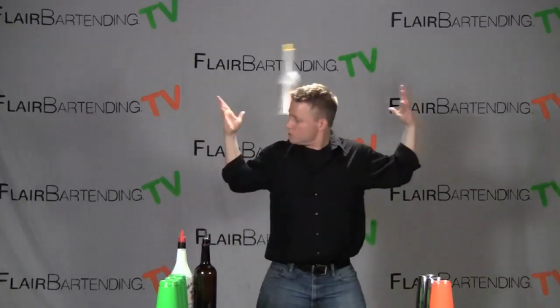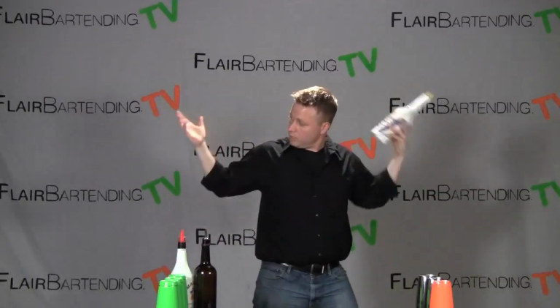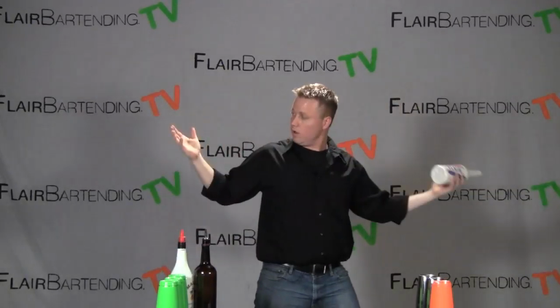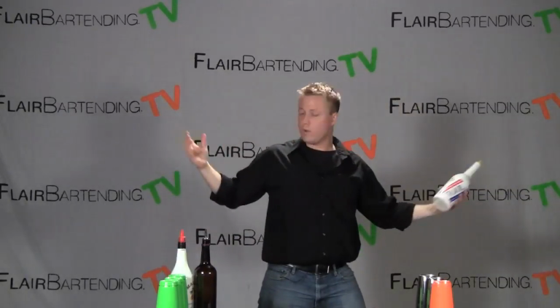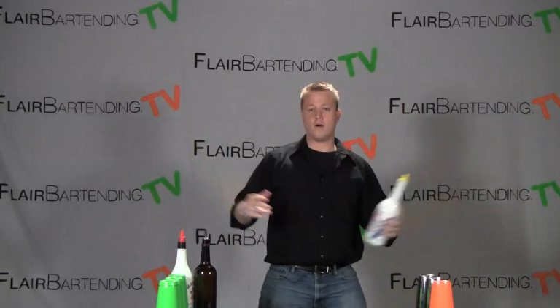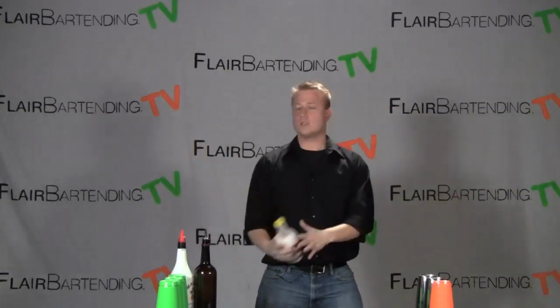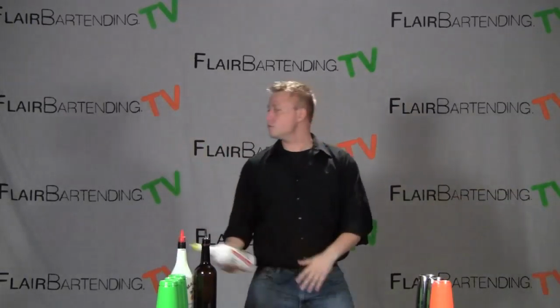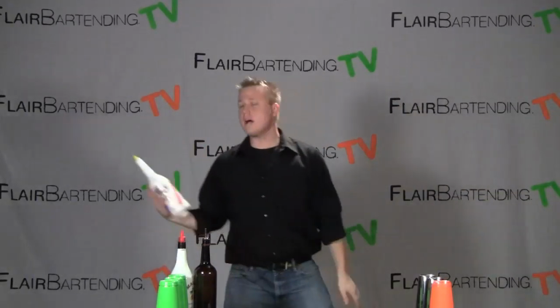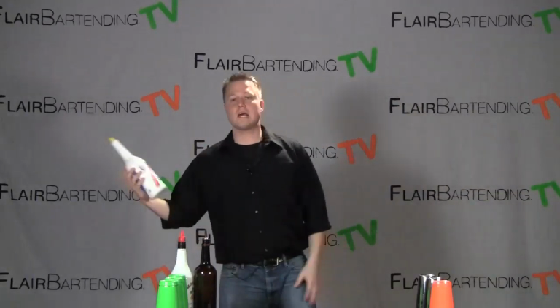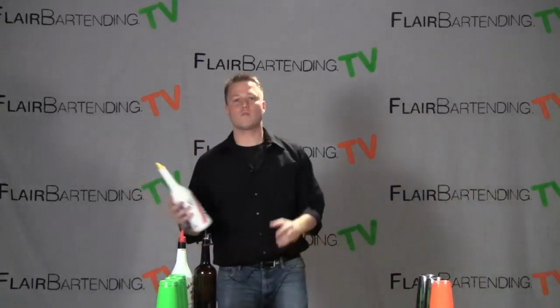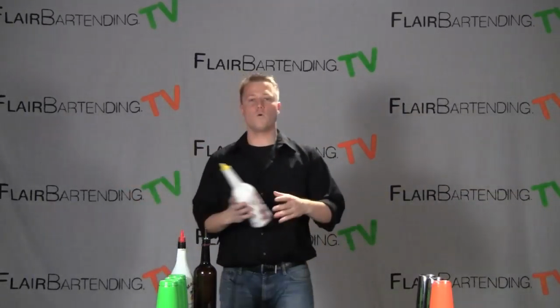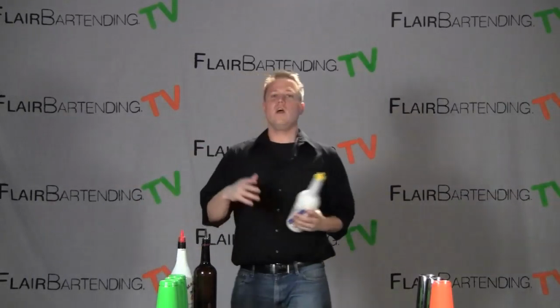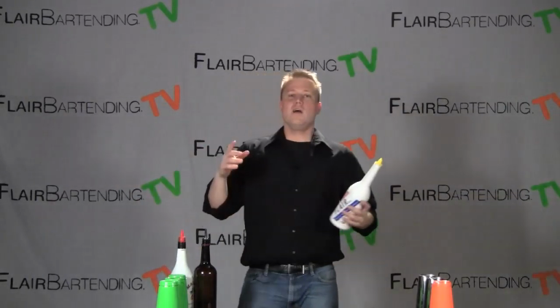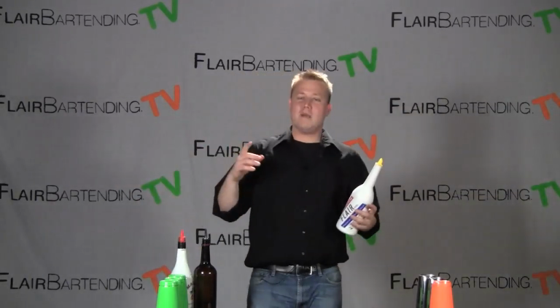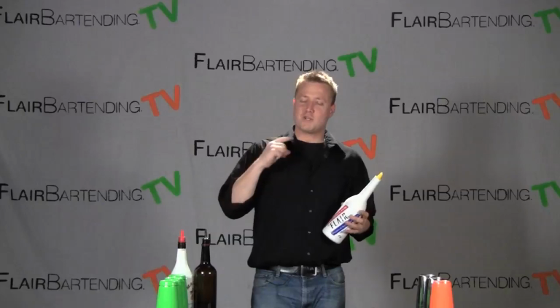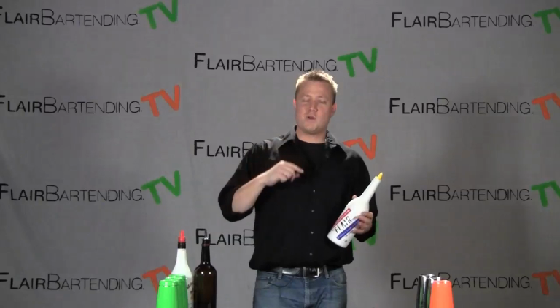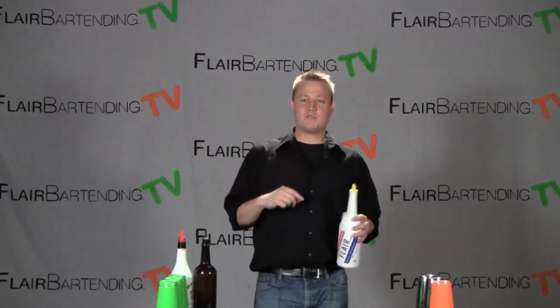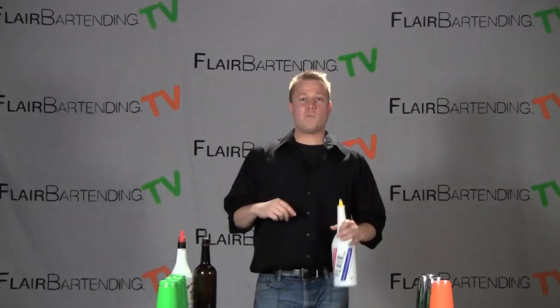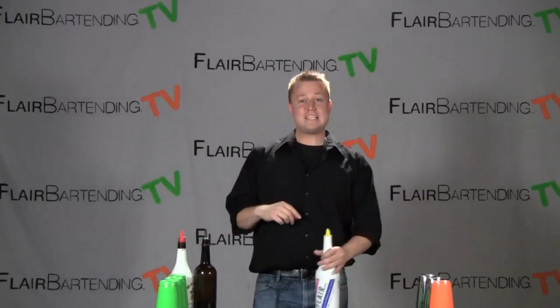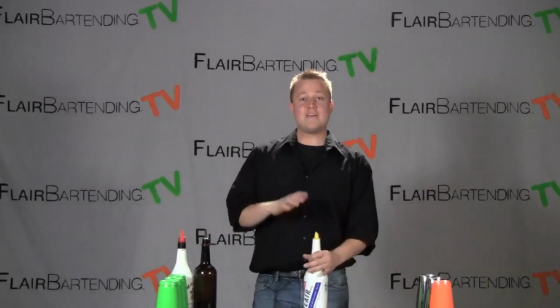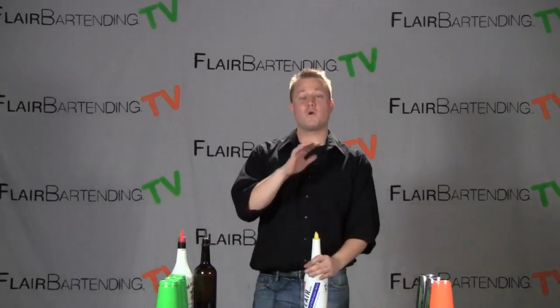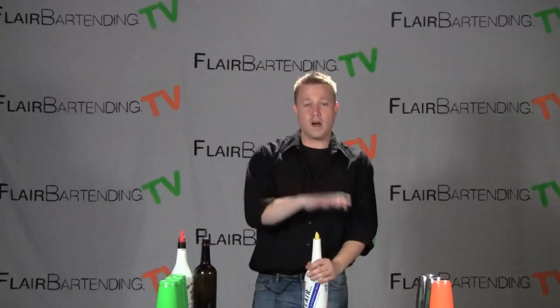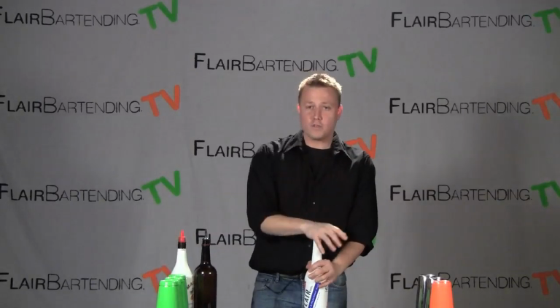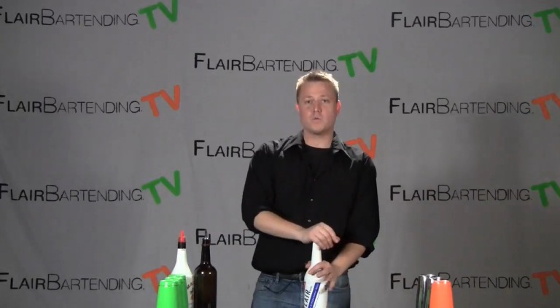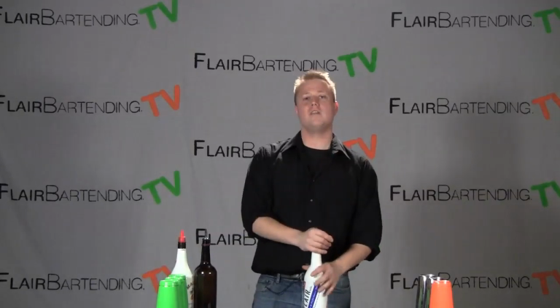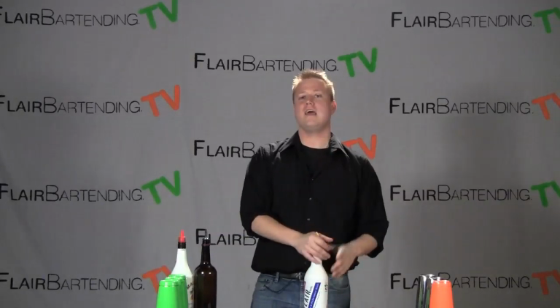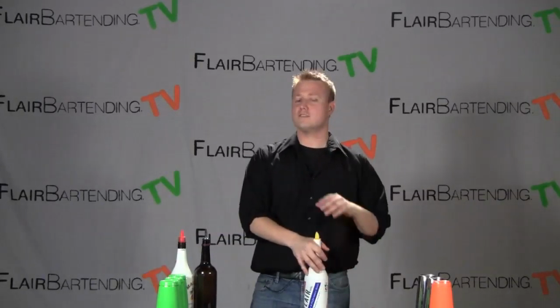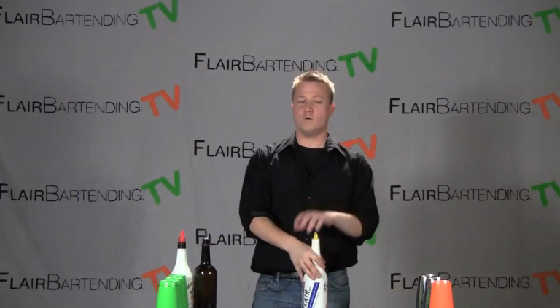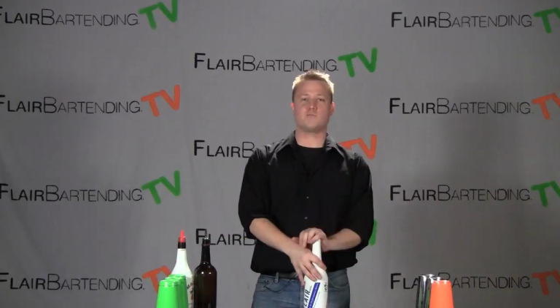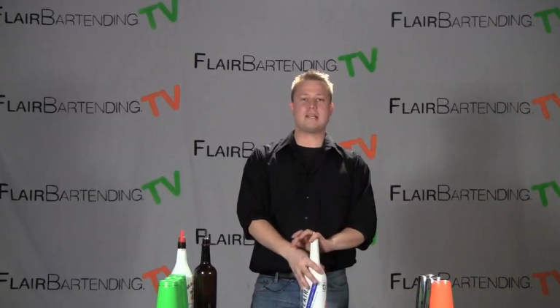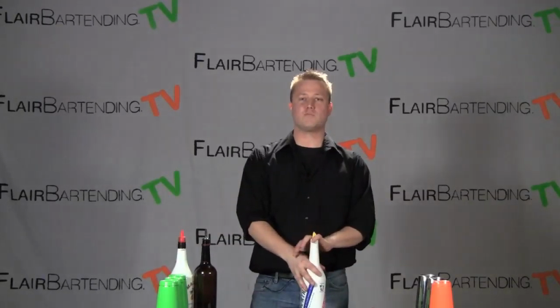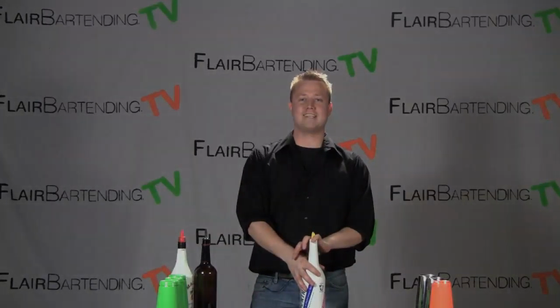We can come all the way out like so. Watch that throw, make sure someone else is around. Be safe, good luck with this one, and as always — practice, practice.